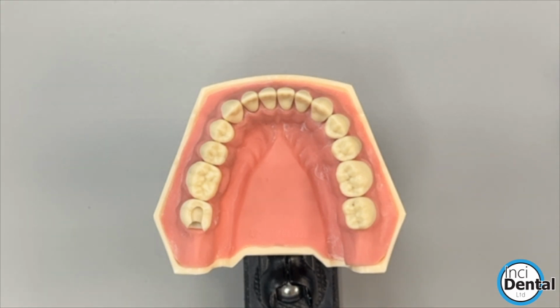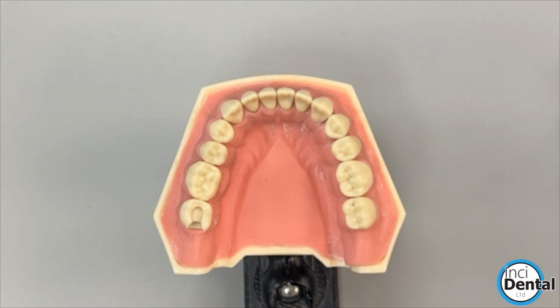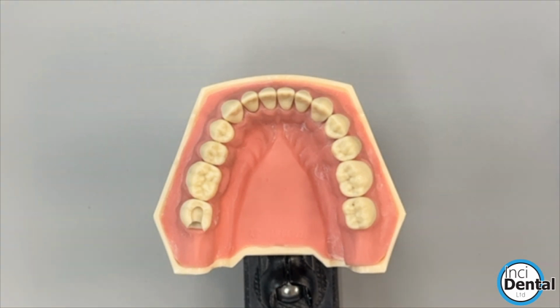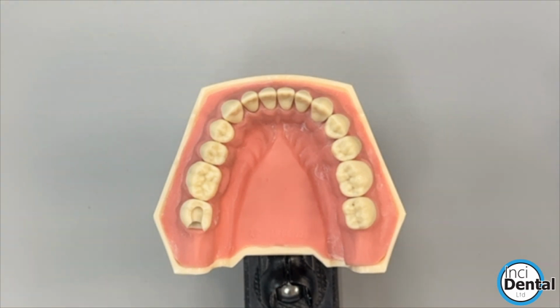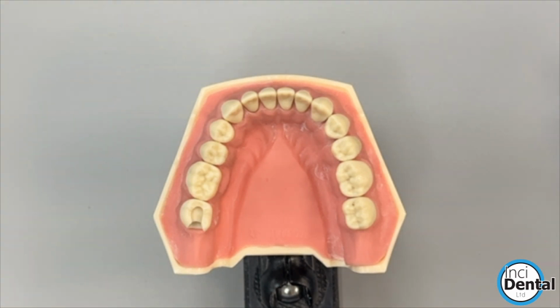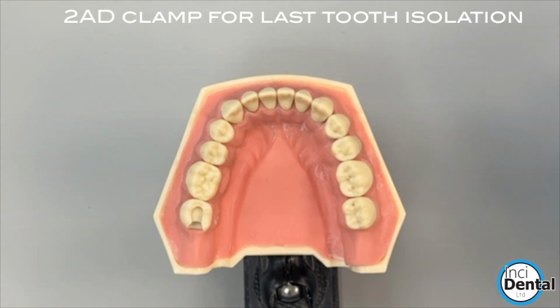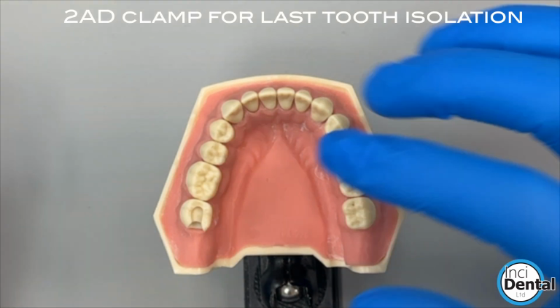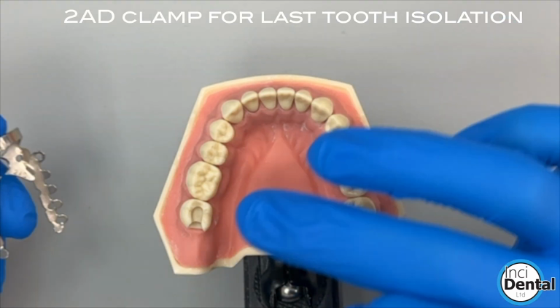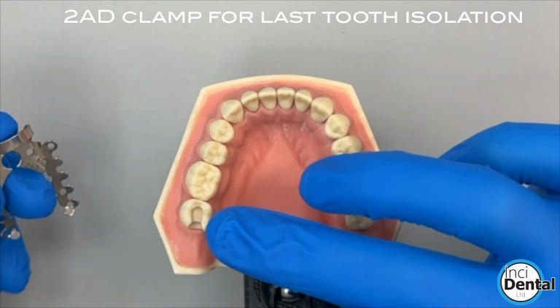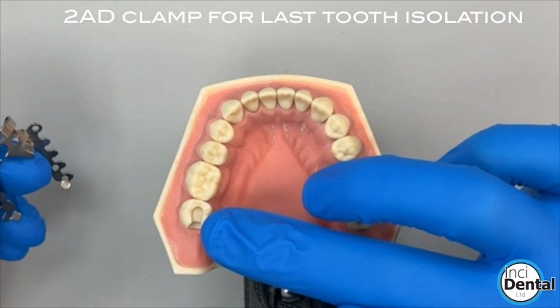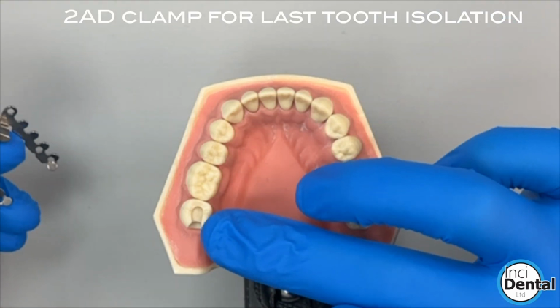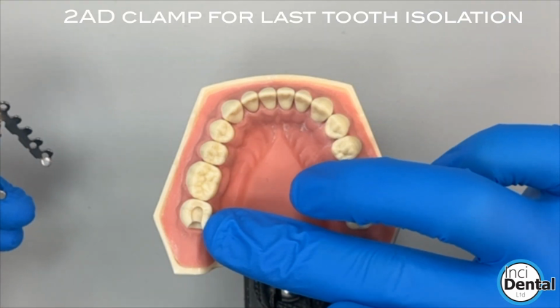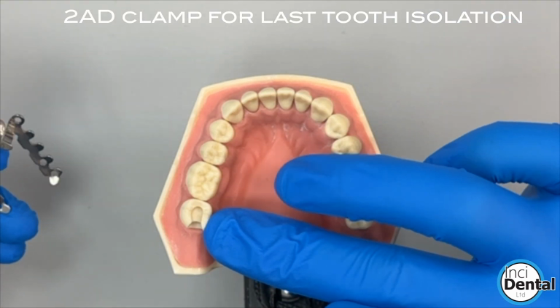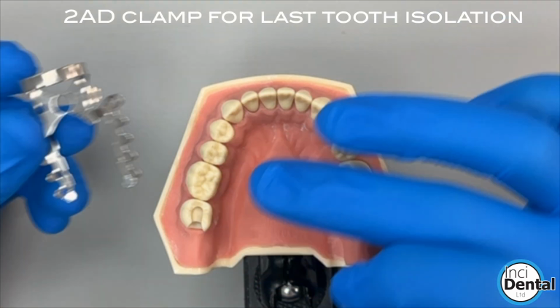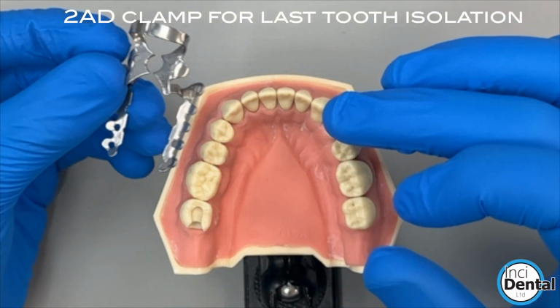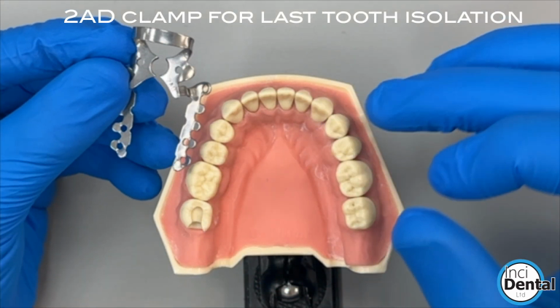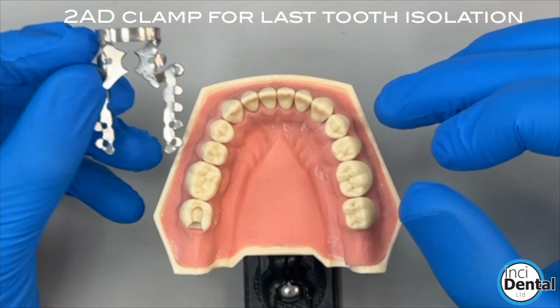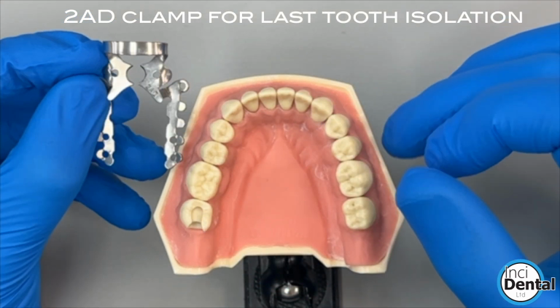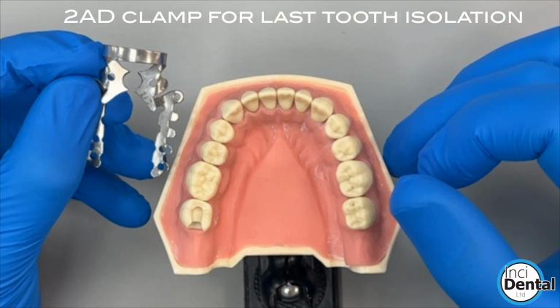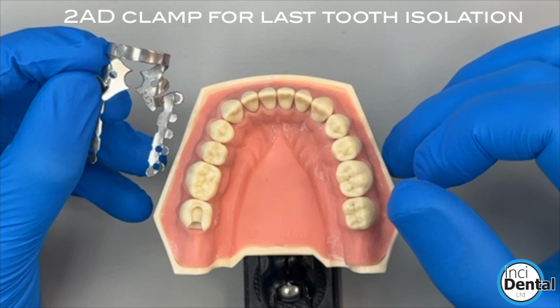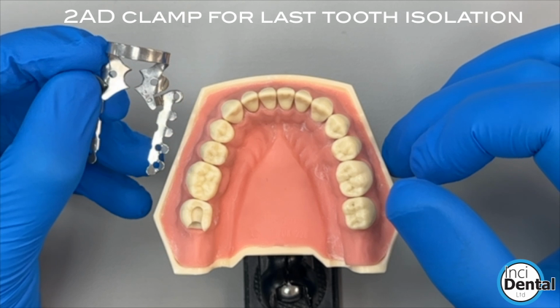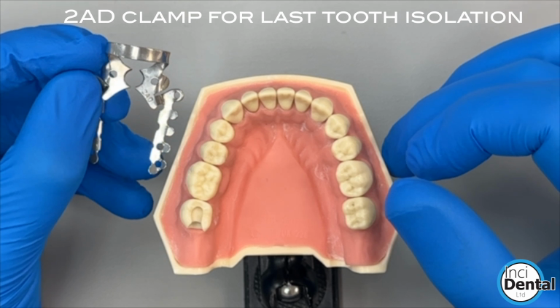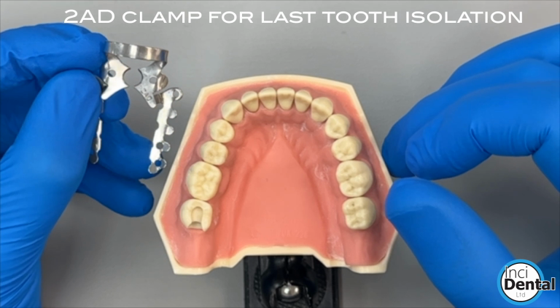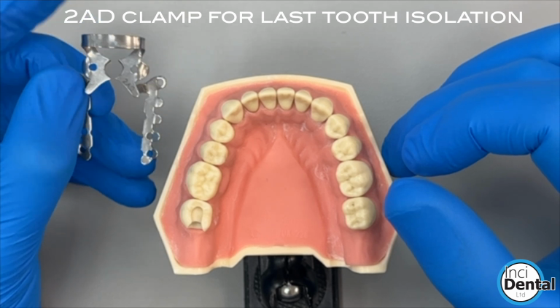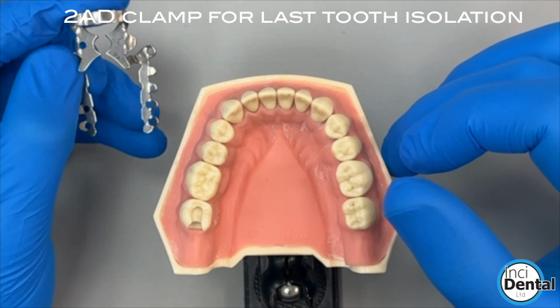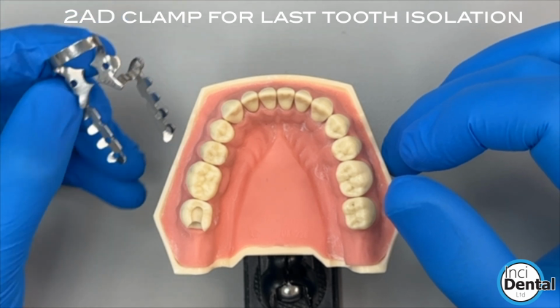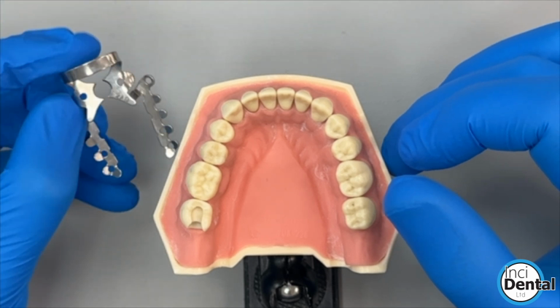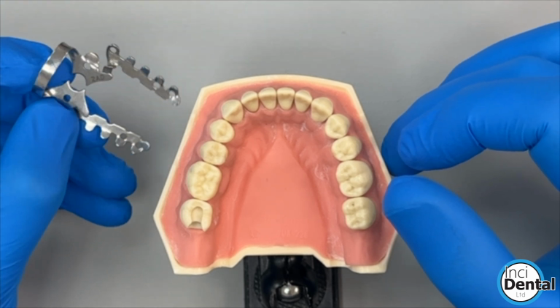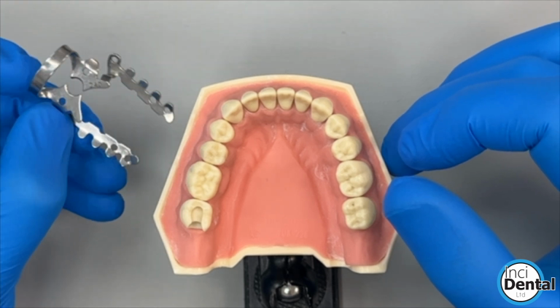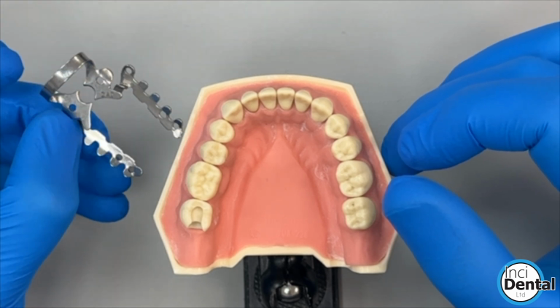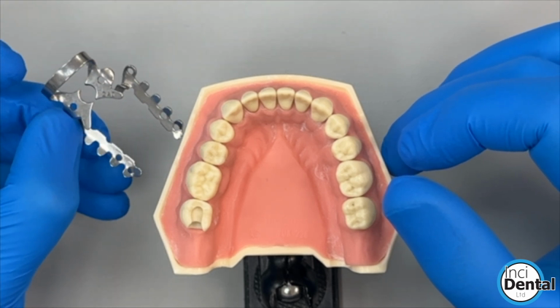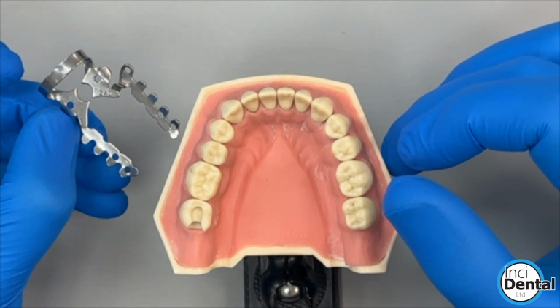Hi, in this video I'm going to show you how to isolate the last tooth in the arch using the 2AD clamp and a few of the other features of this clamp.